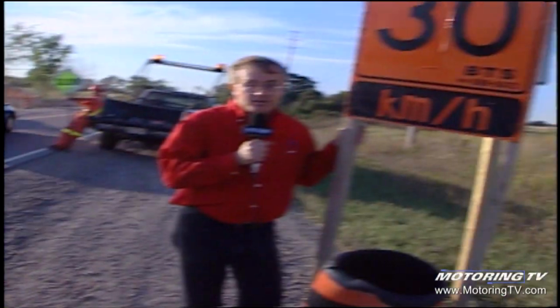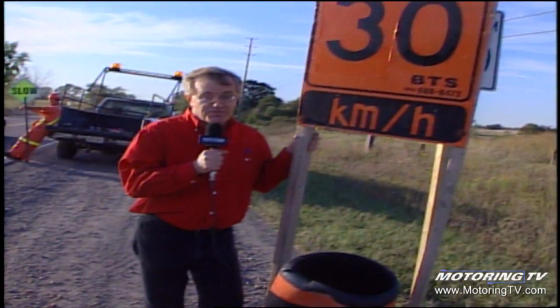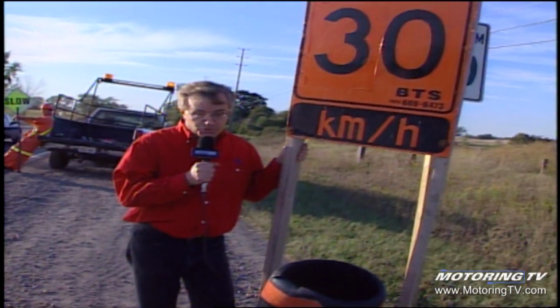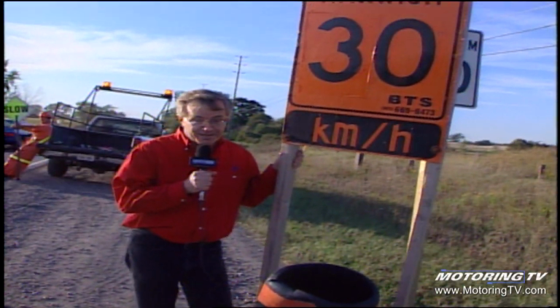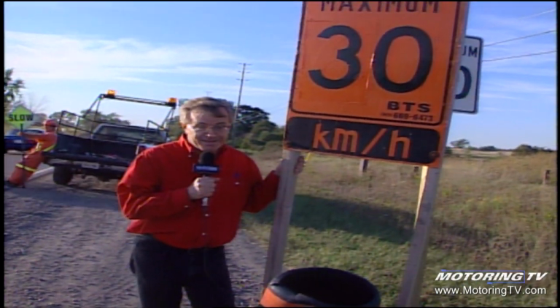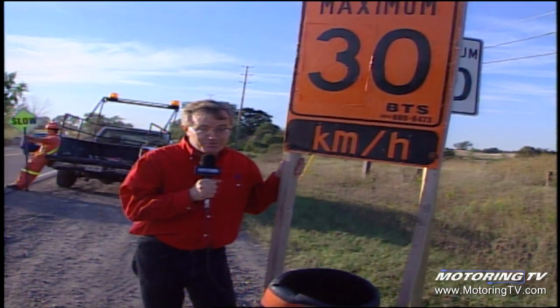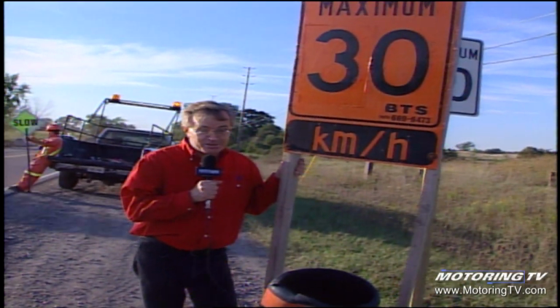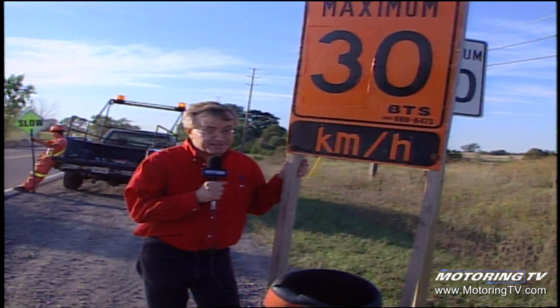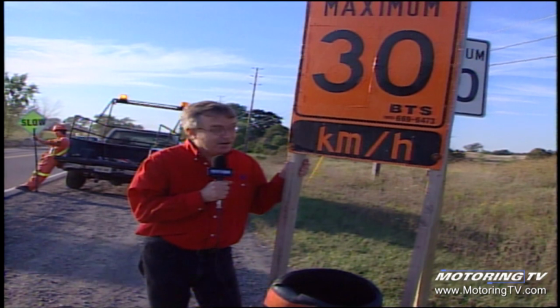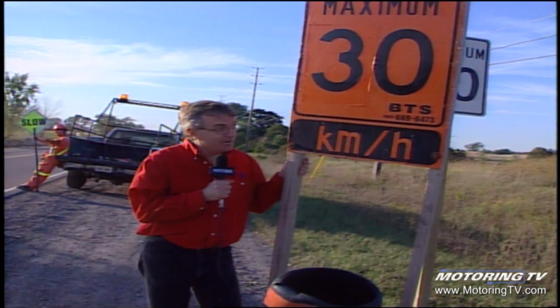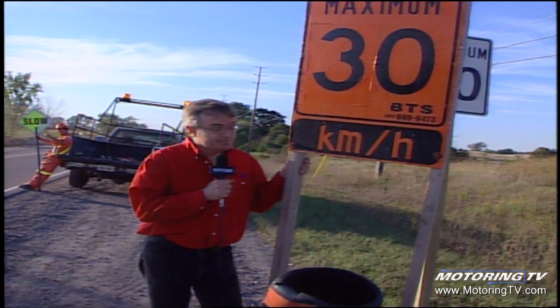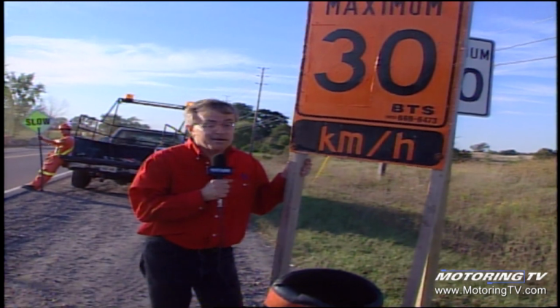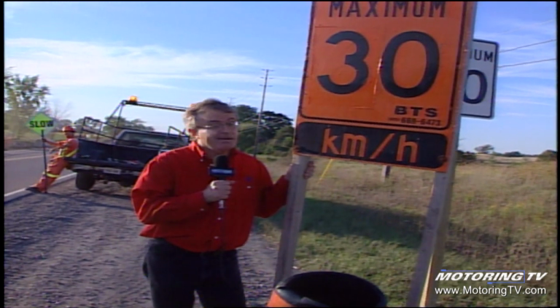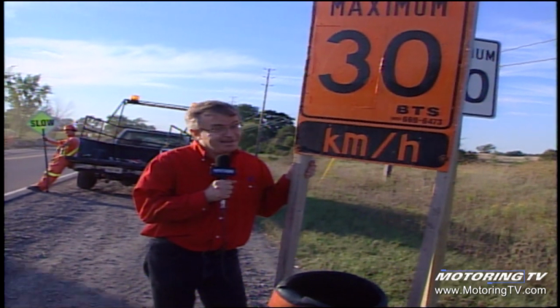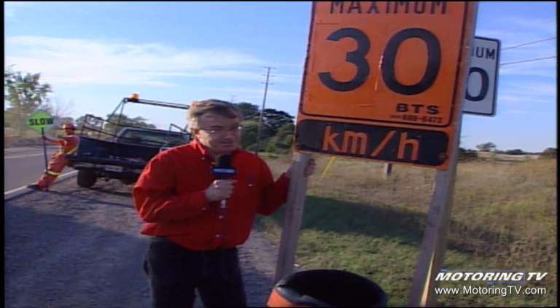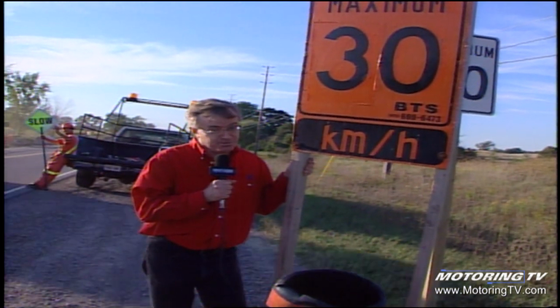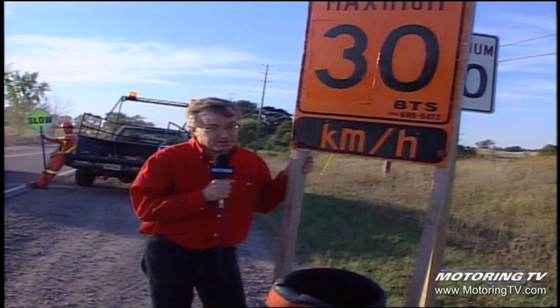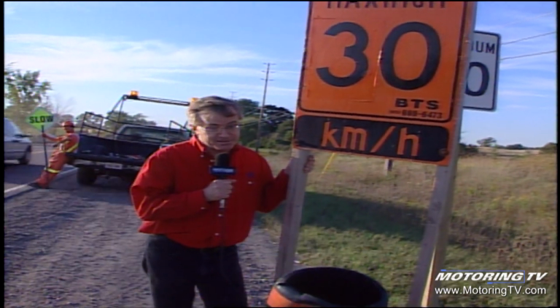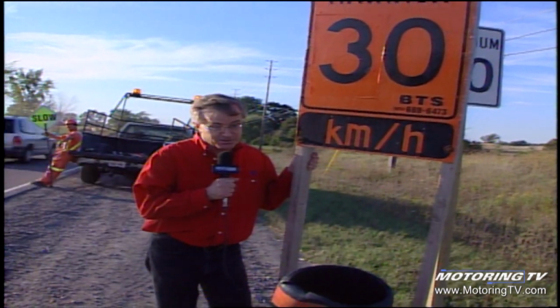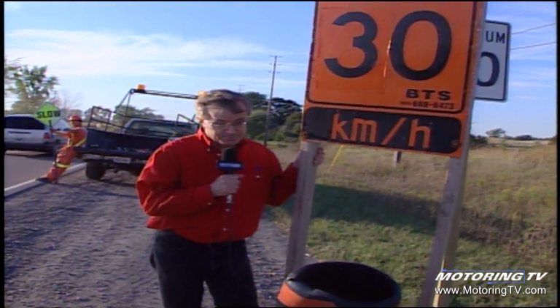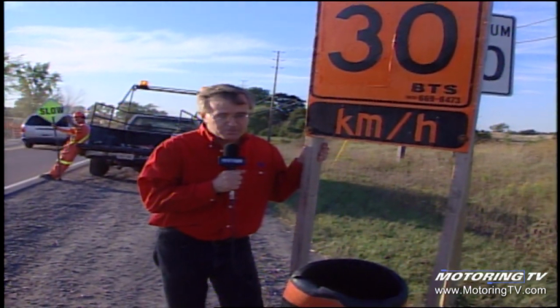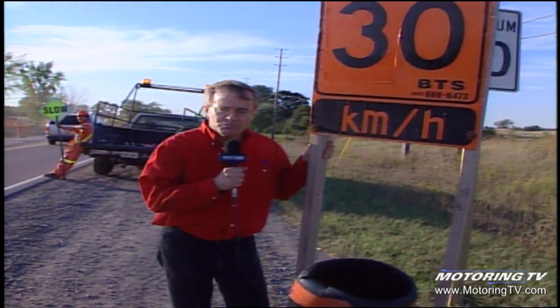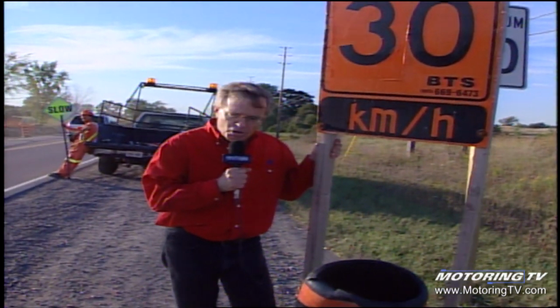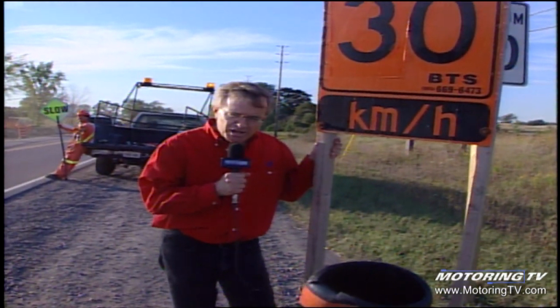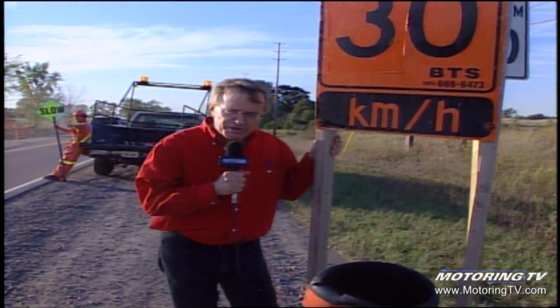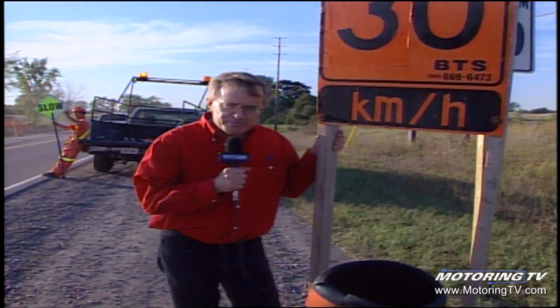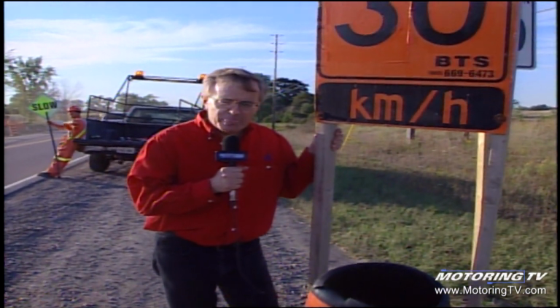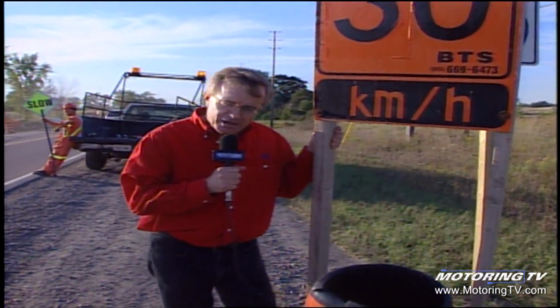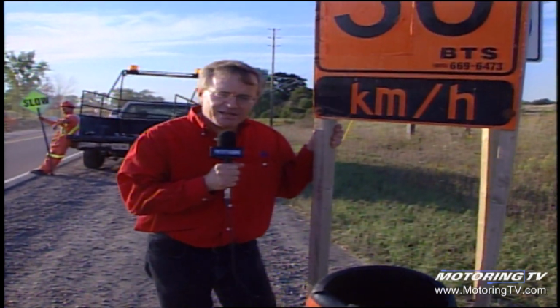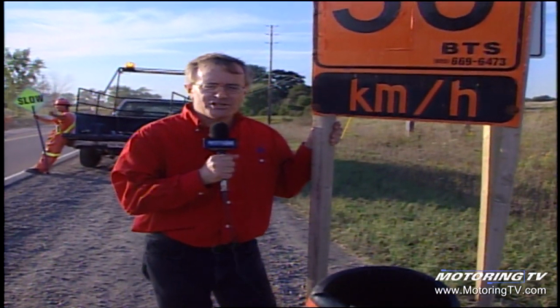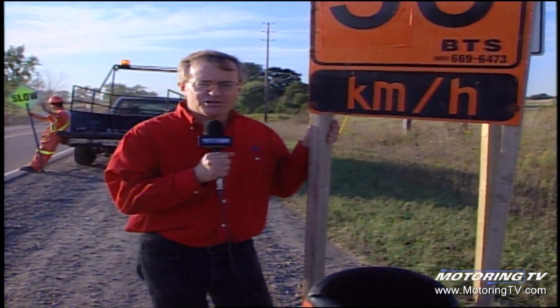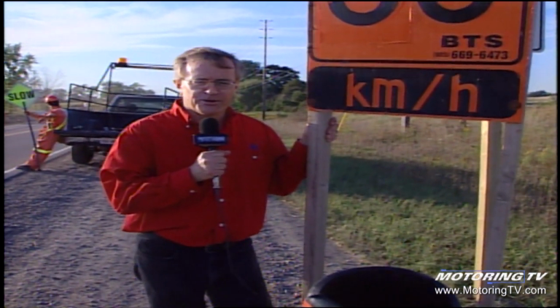30 kilometers an hour? I don't think so. More later on Kenzie's Corner.